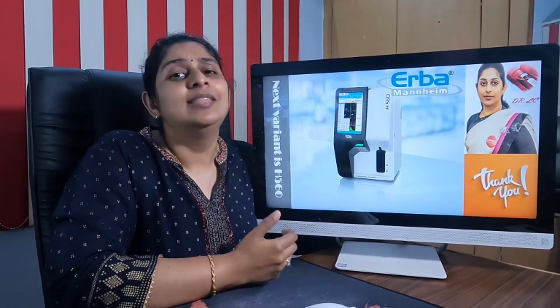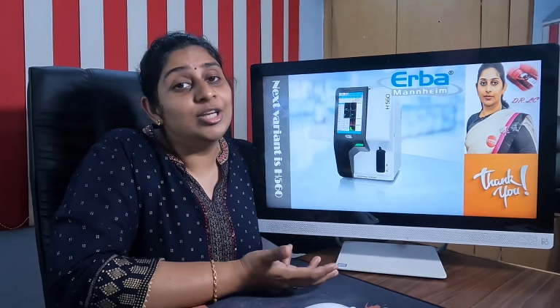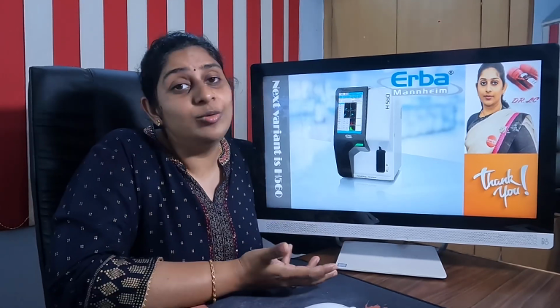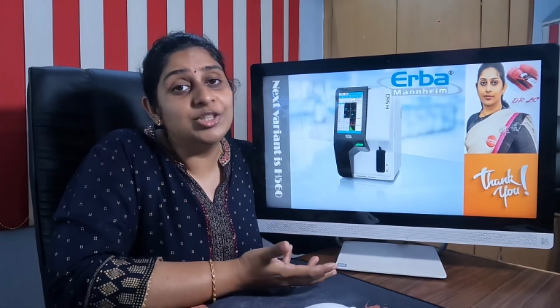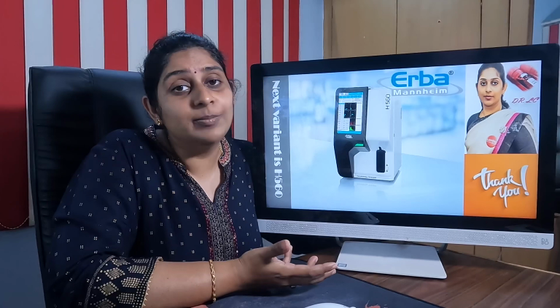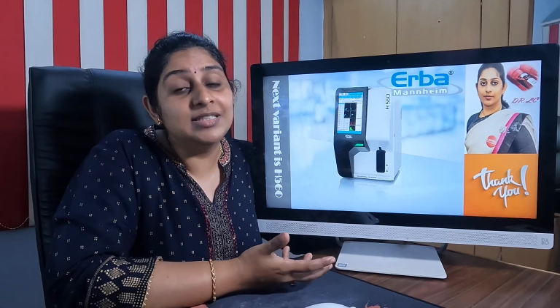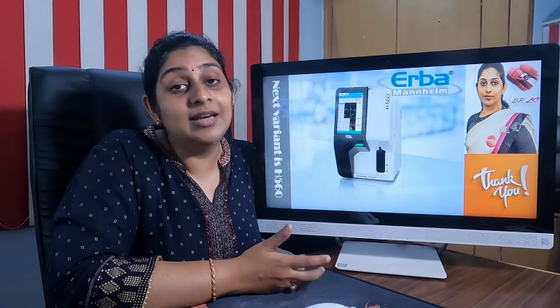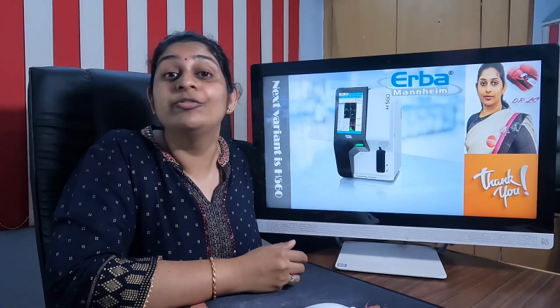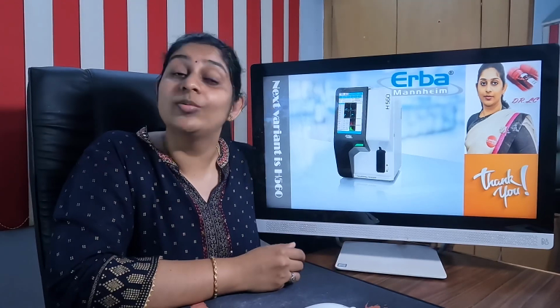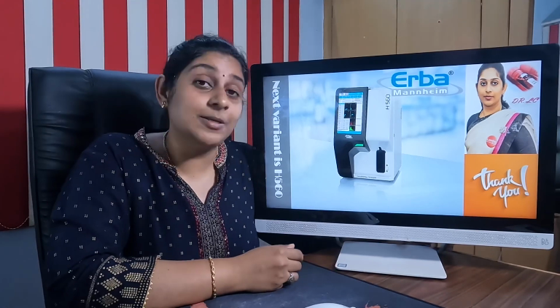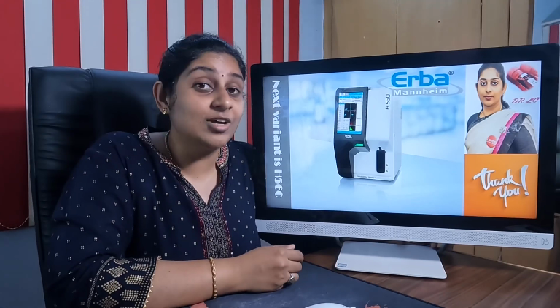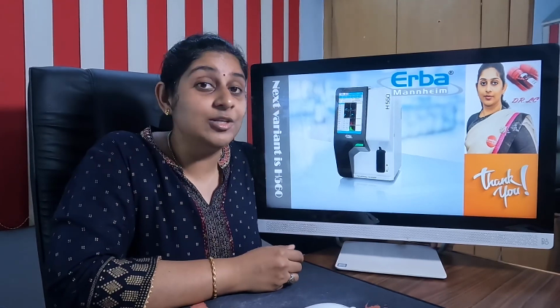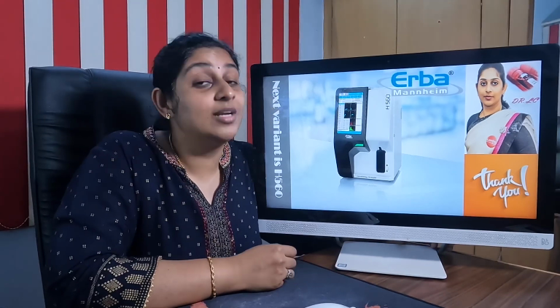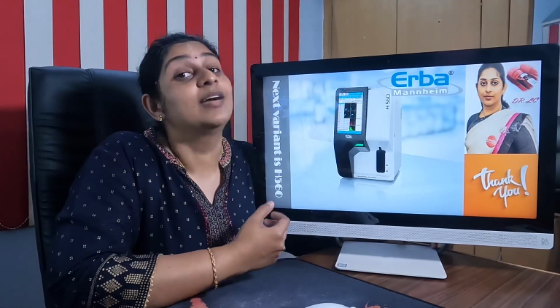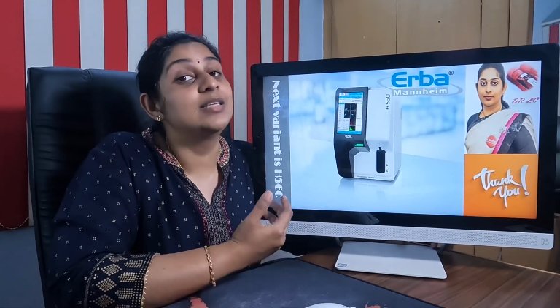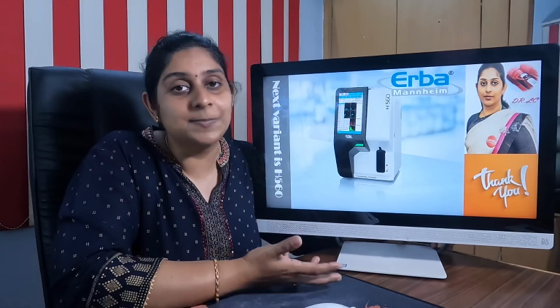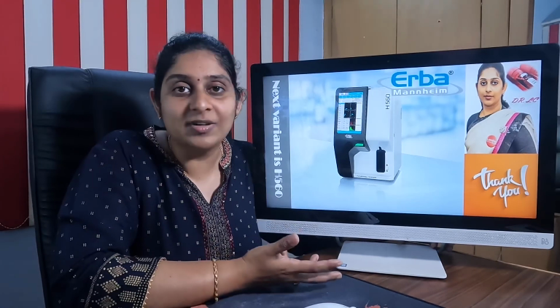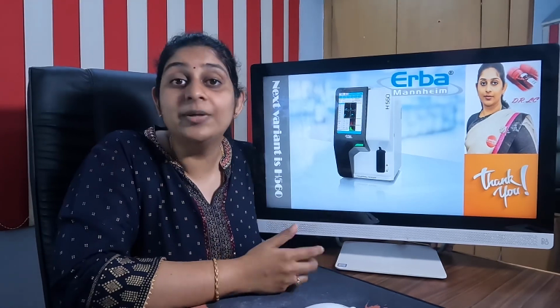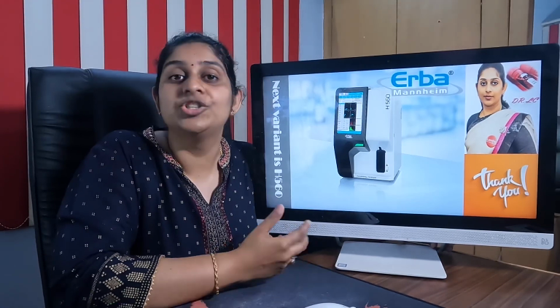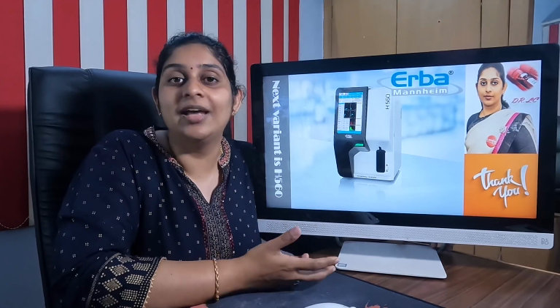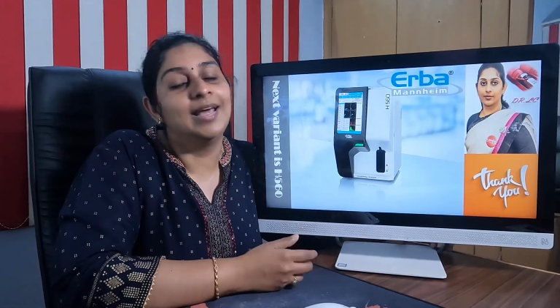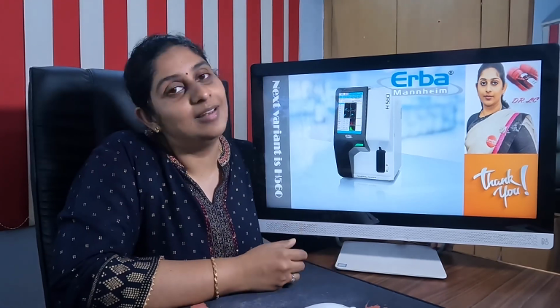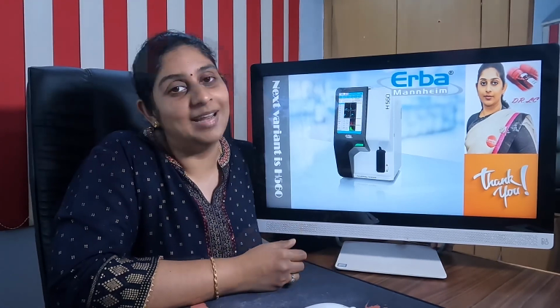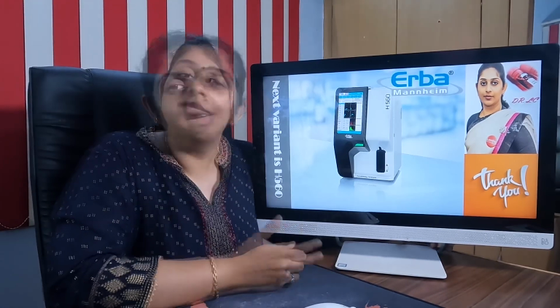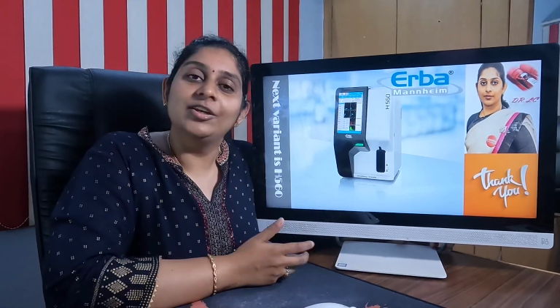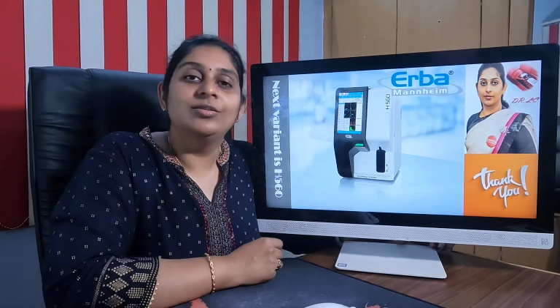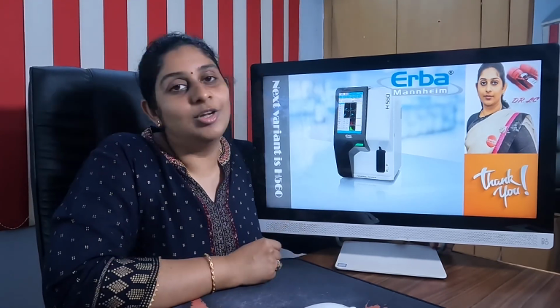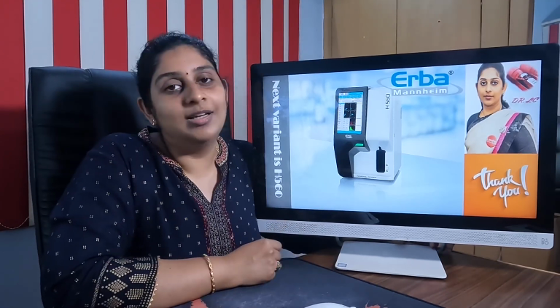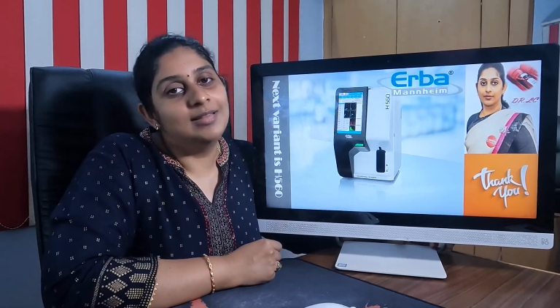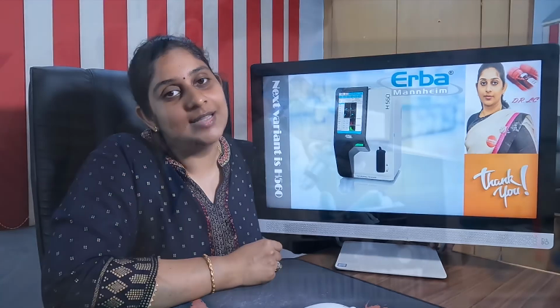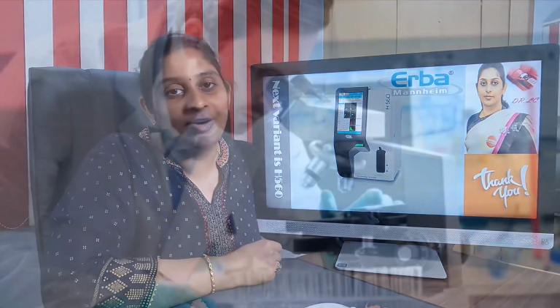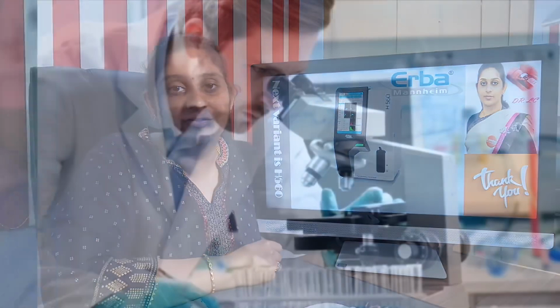Thank you for watching. If you haven't subscribed to the channel, please subscribe, share, and like it. Thank you. Dr. Lalita signing off.